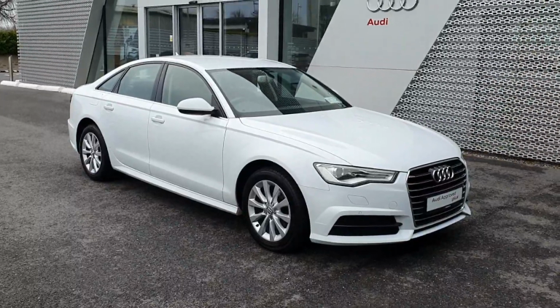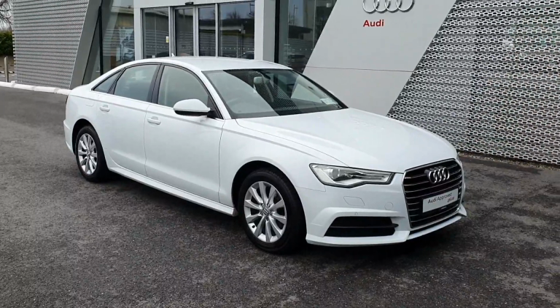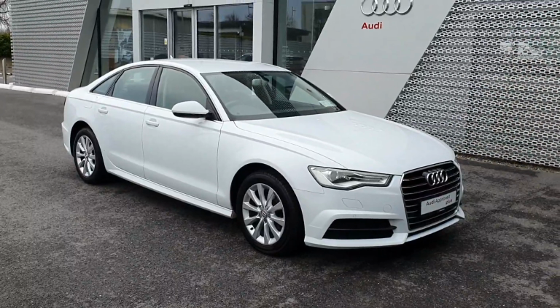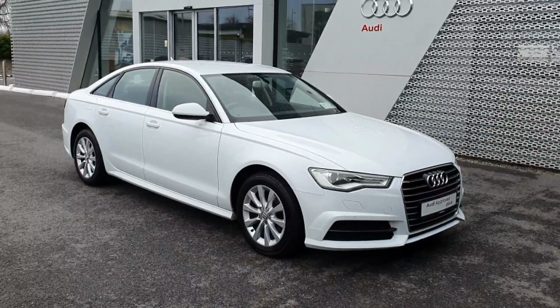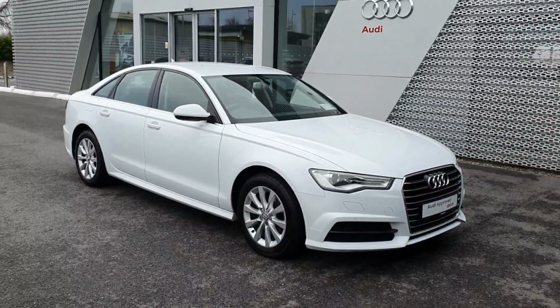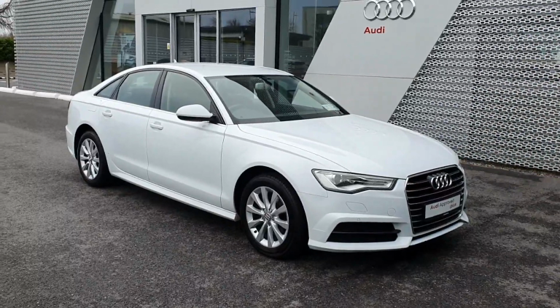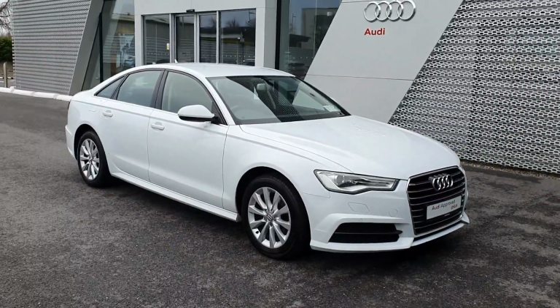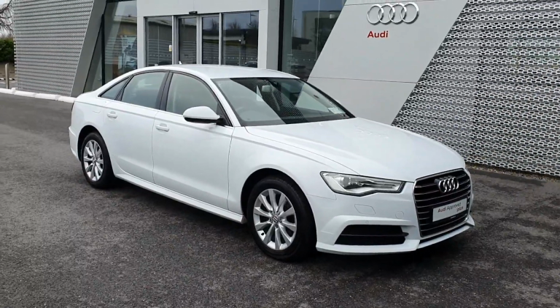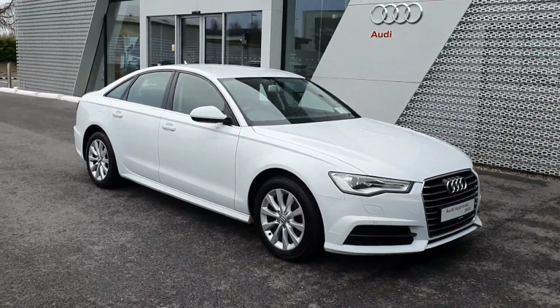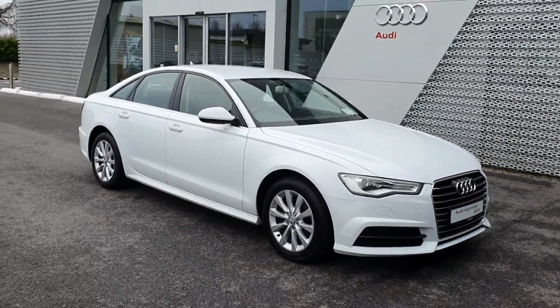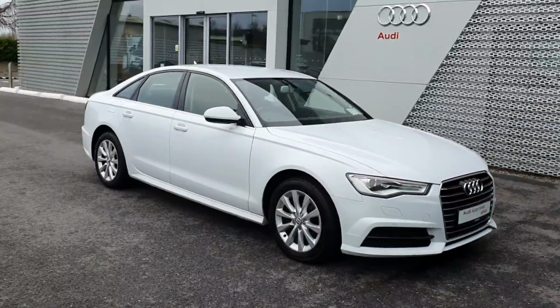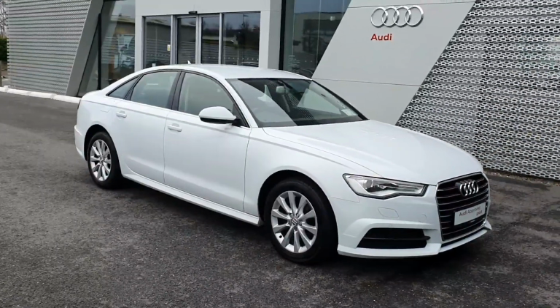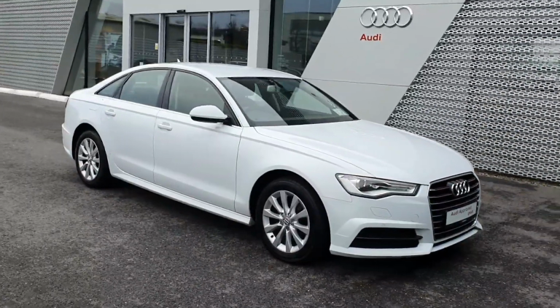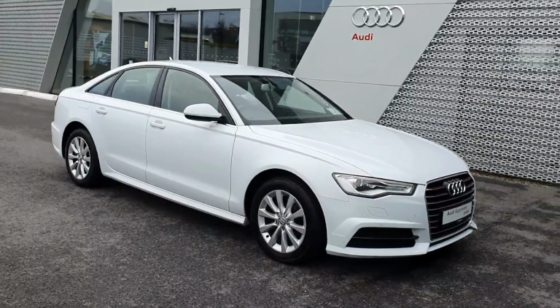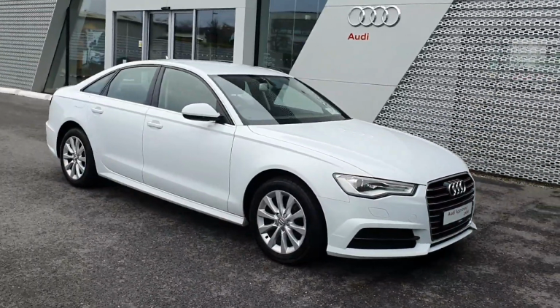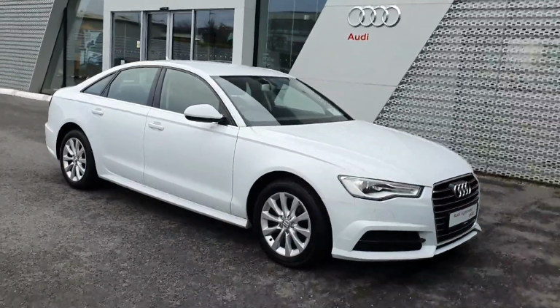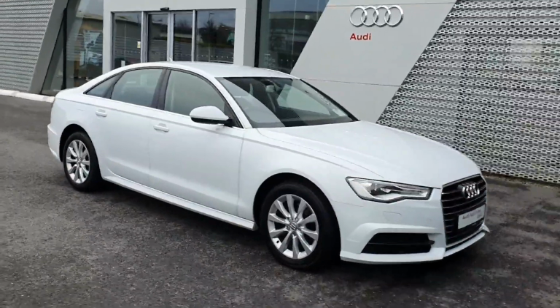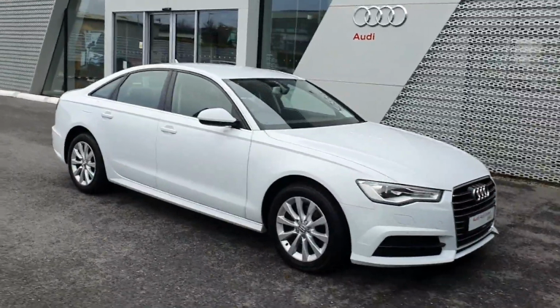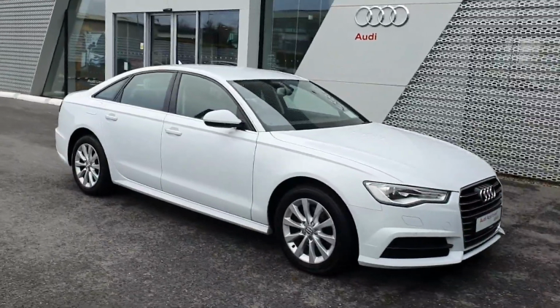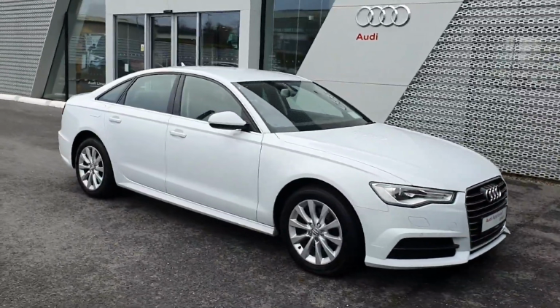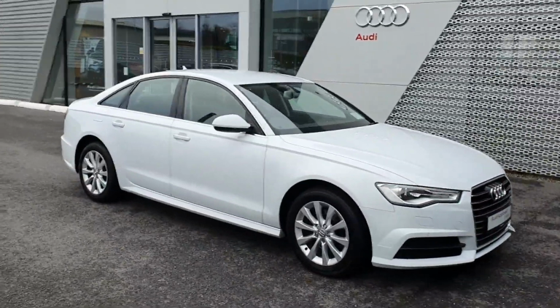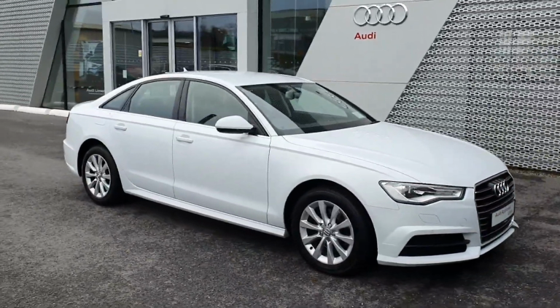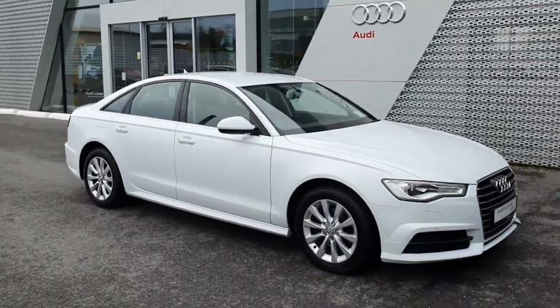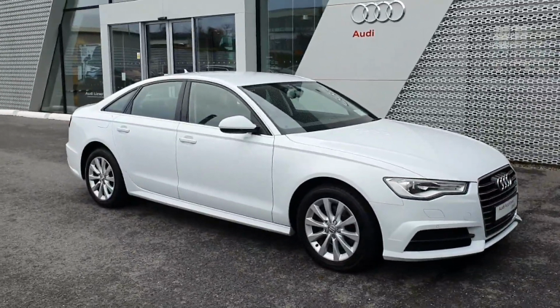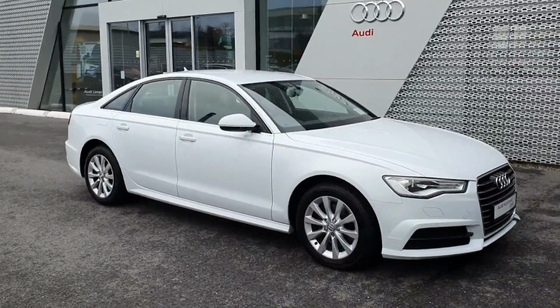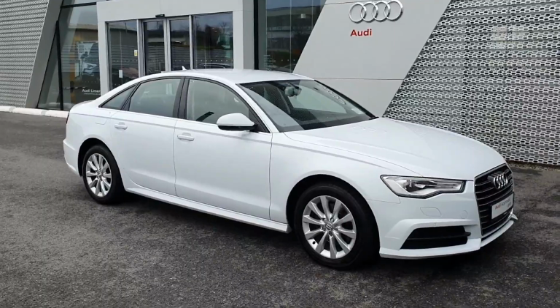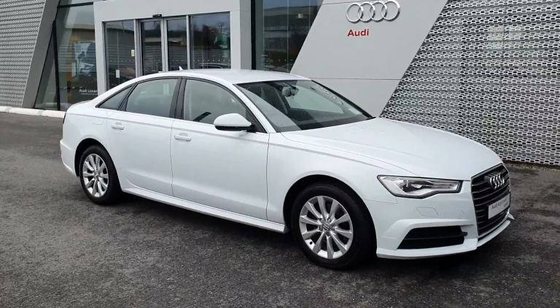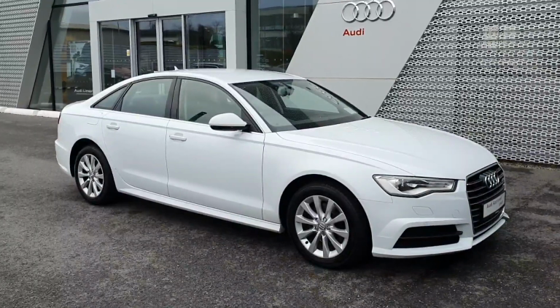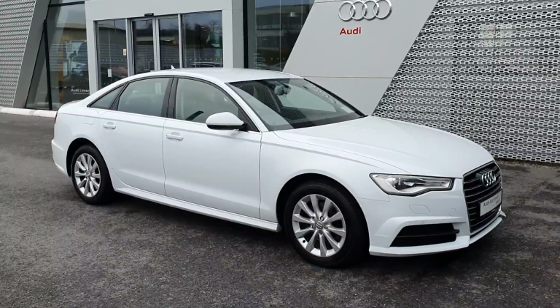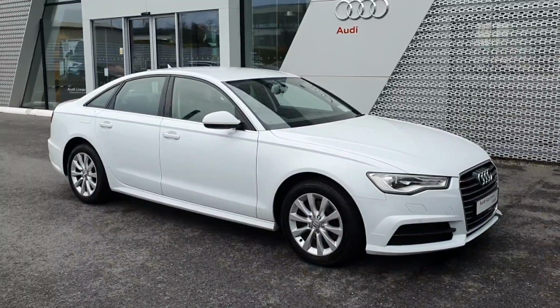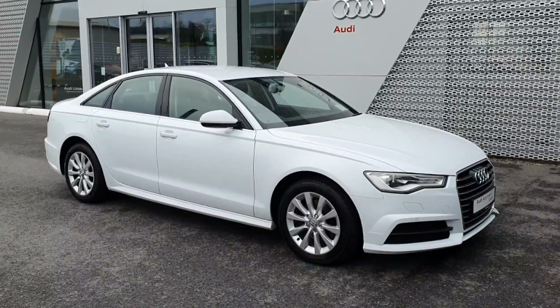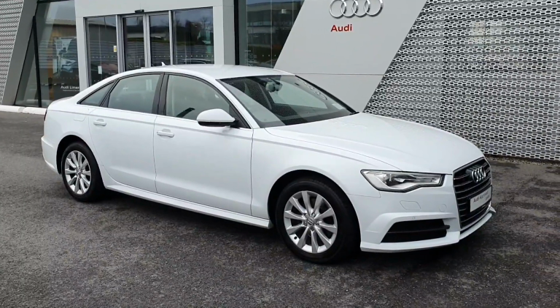For more information about this A6 please call us in the showroom at 061-336-000. Thank you.